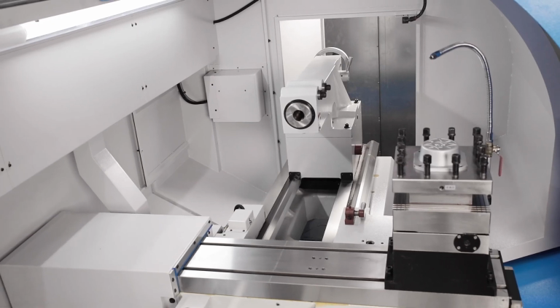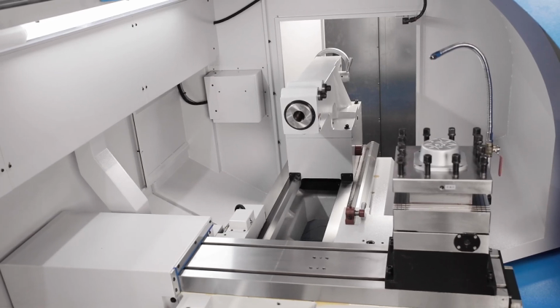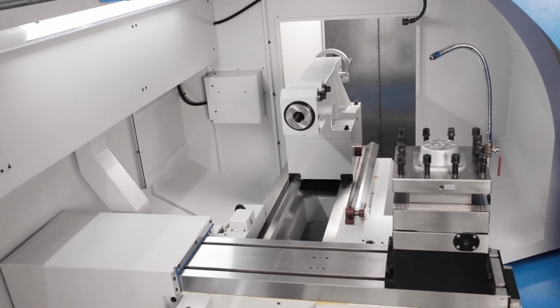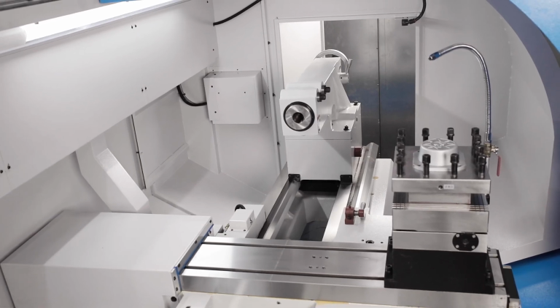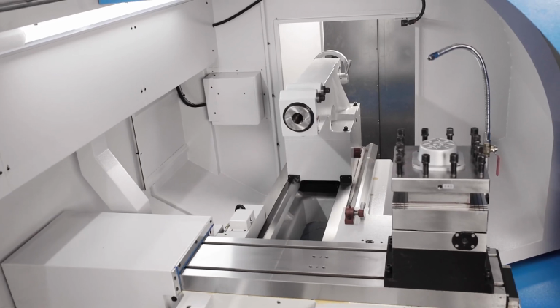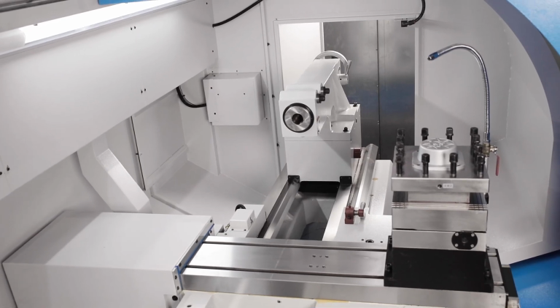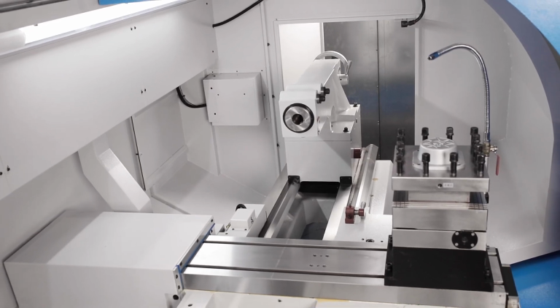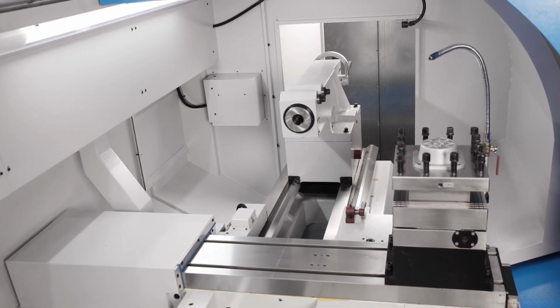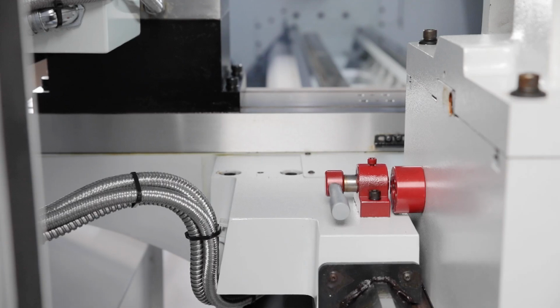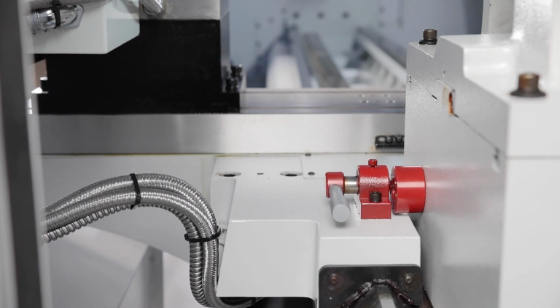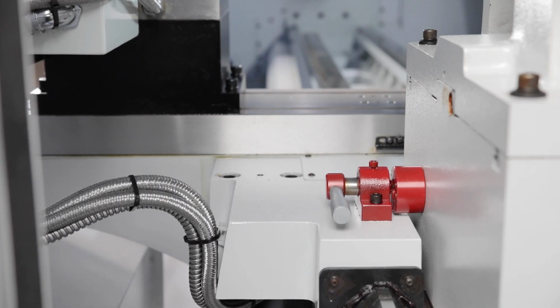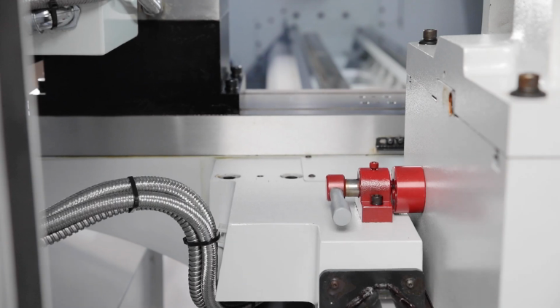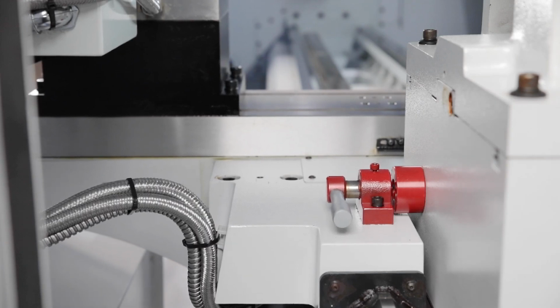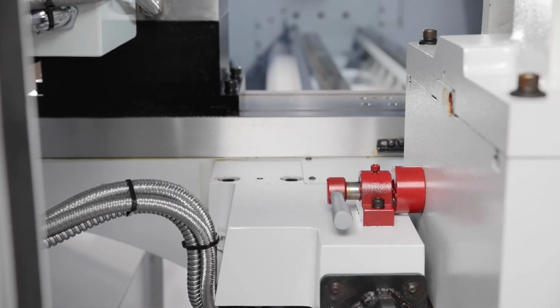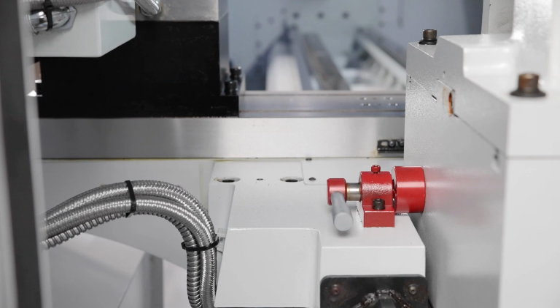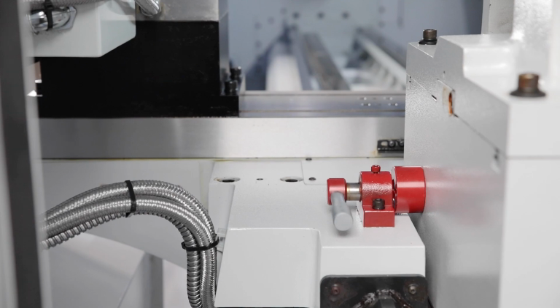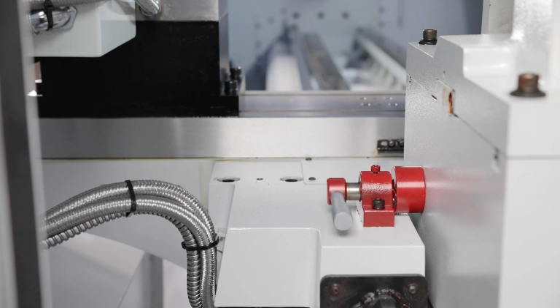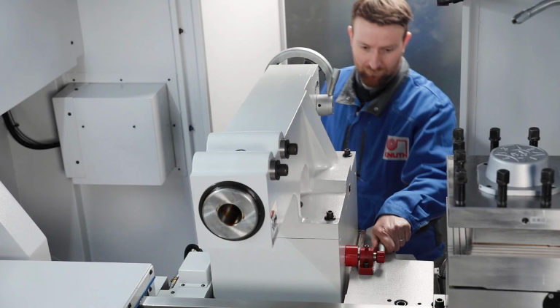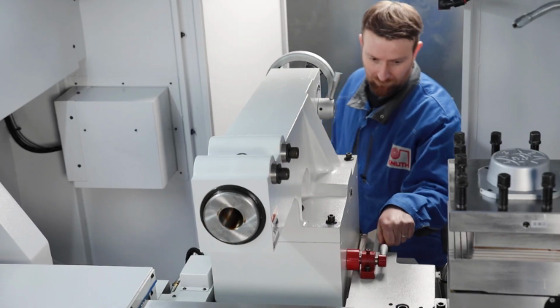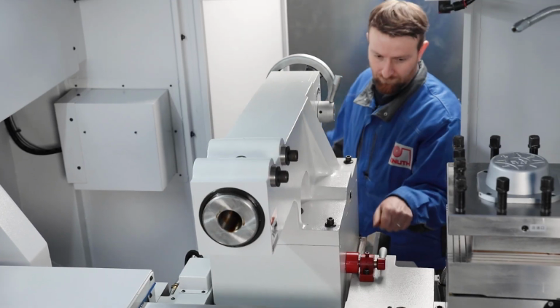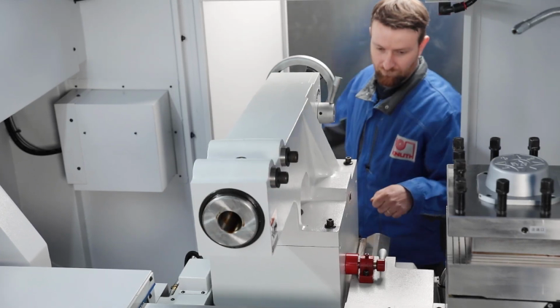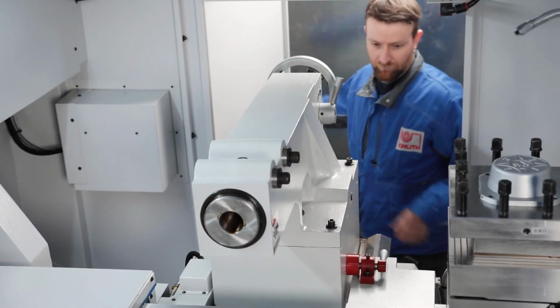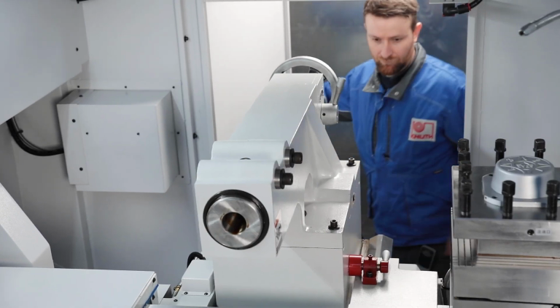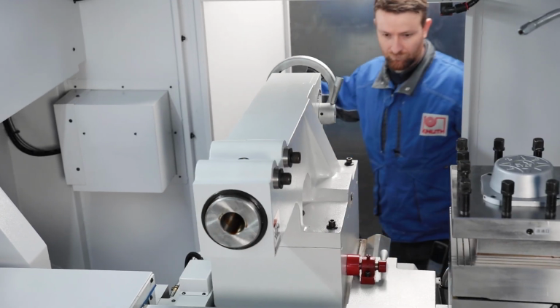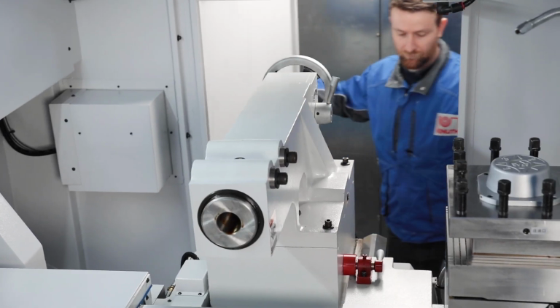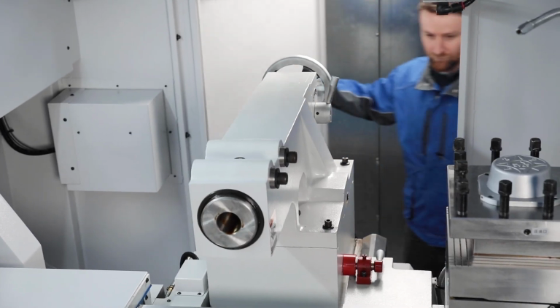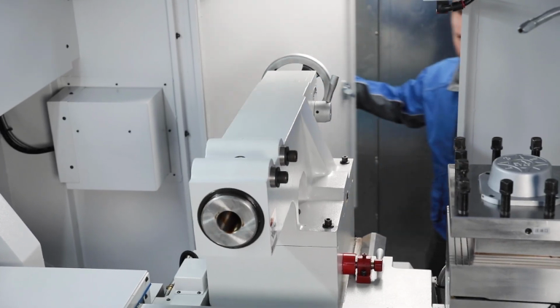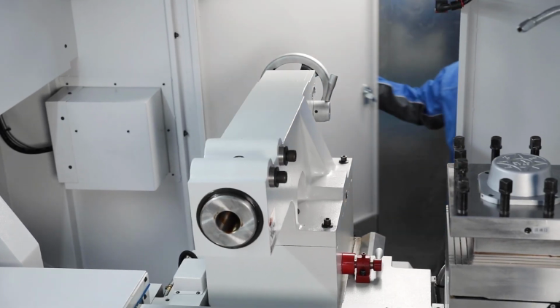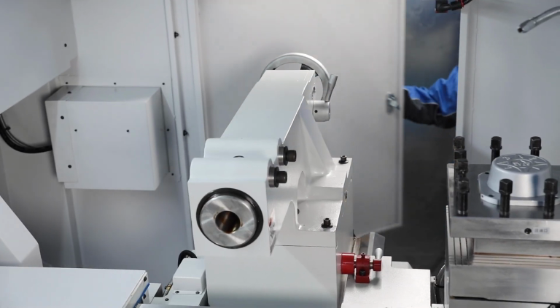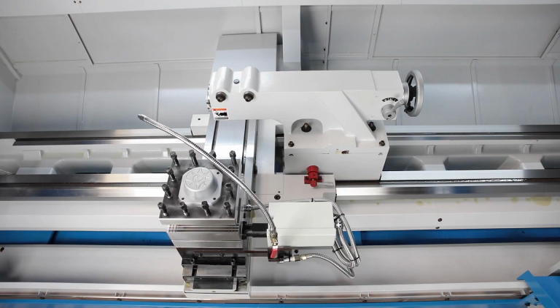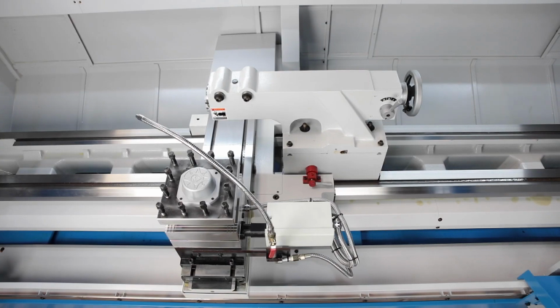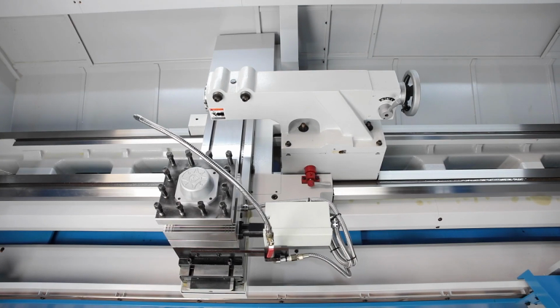The solid tail stock impresses with its easy handling and high clamping force, and may be positioned with the support.